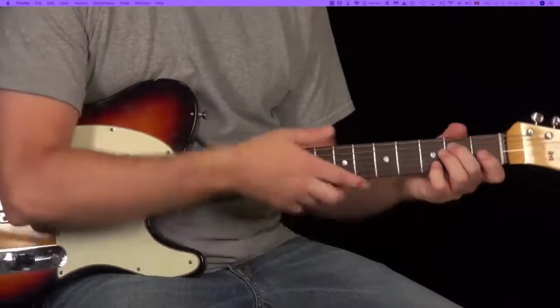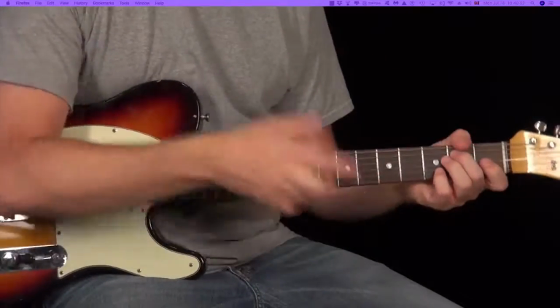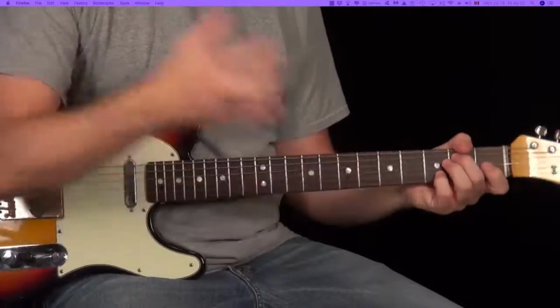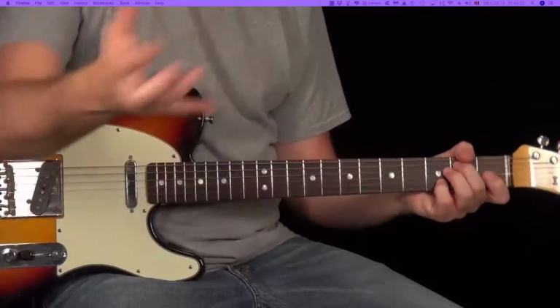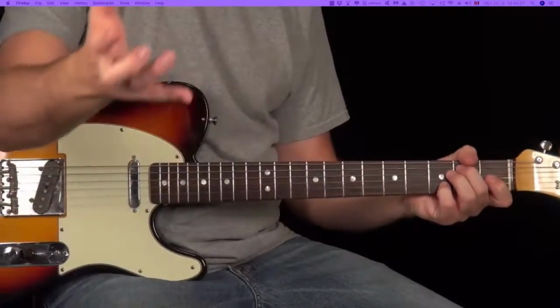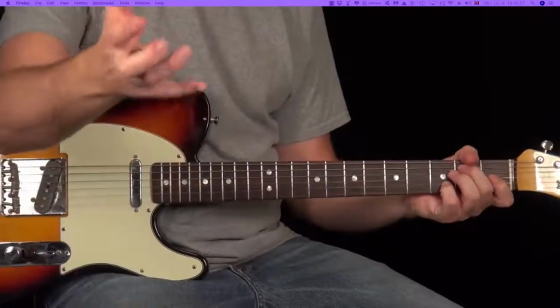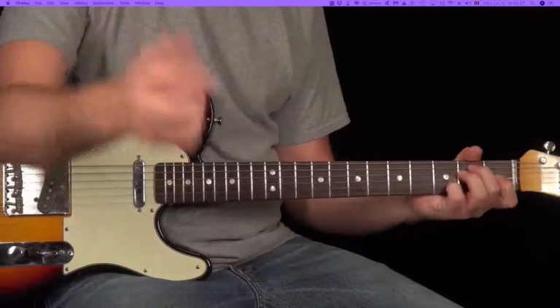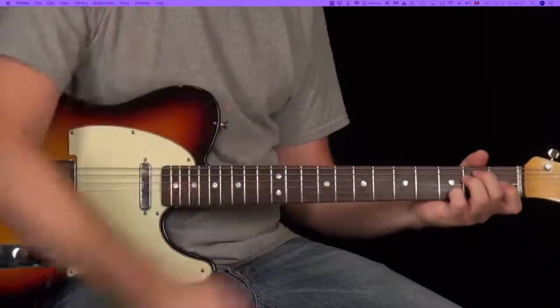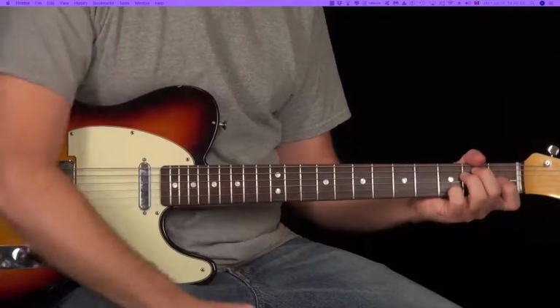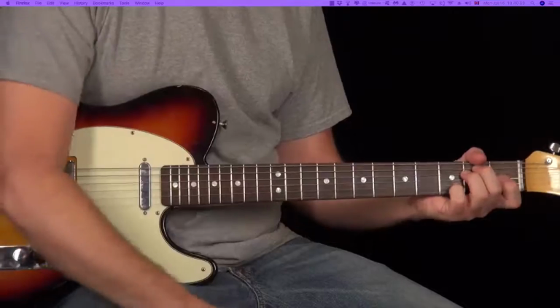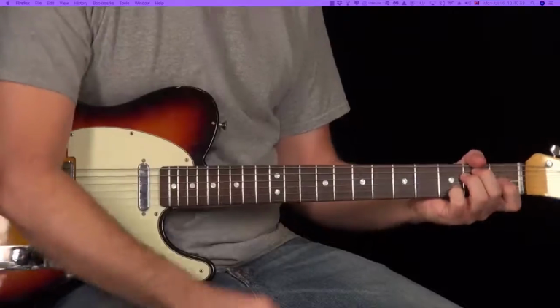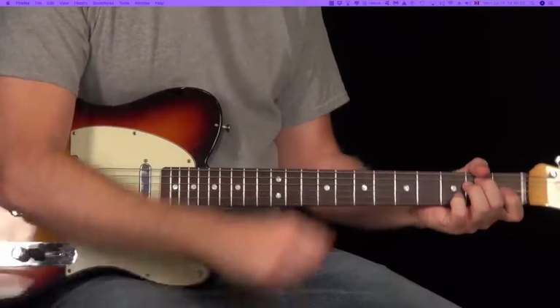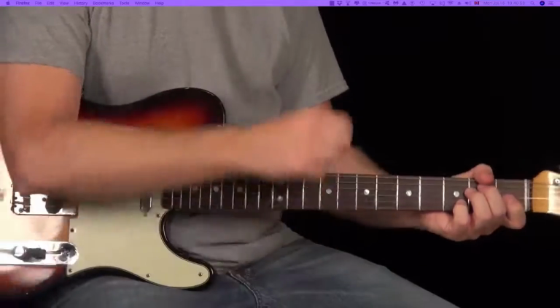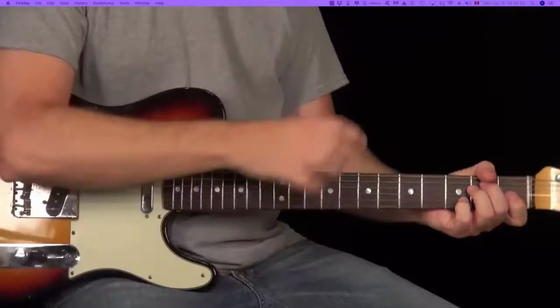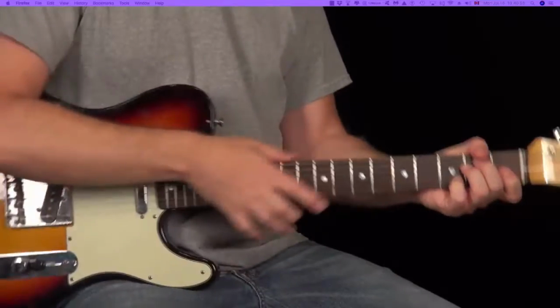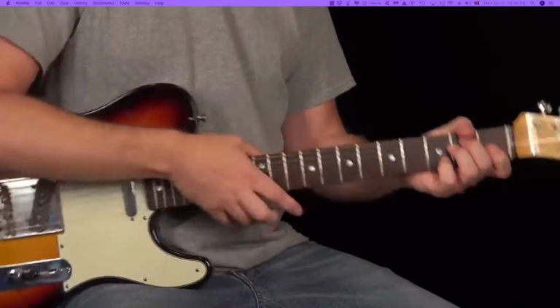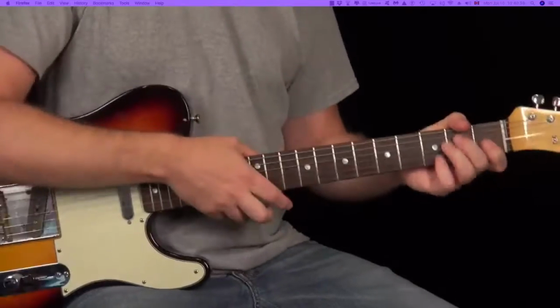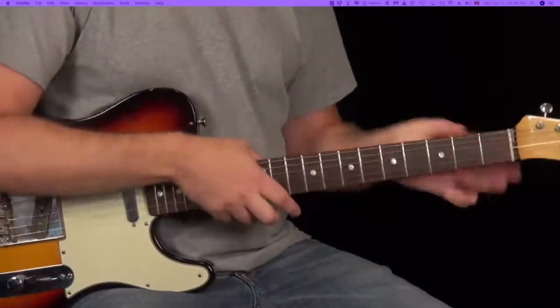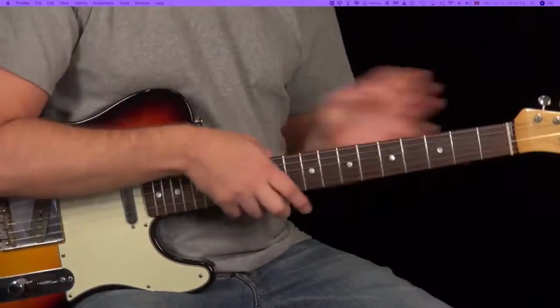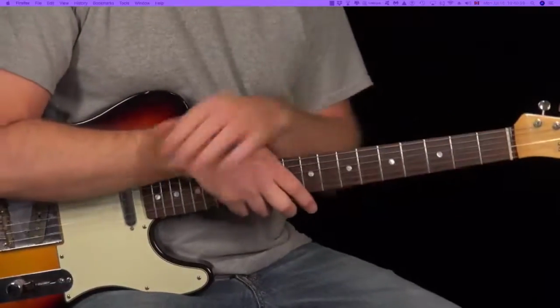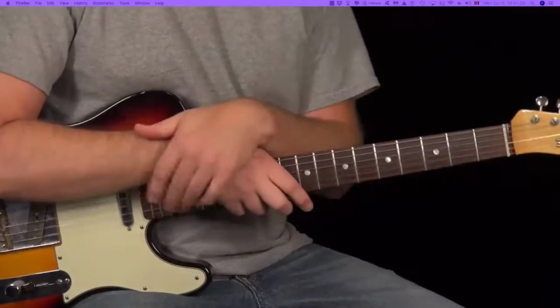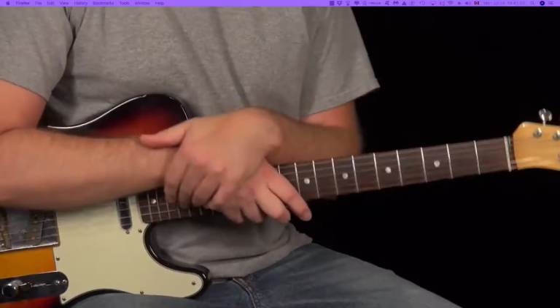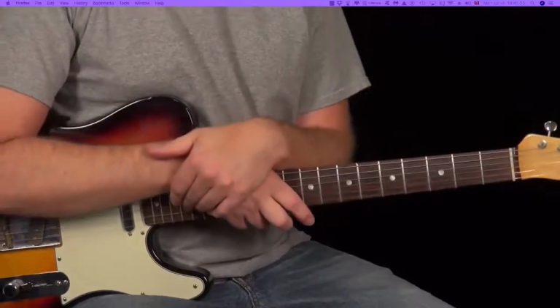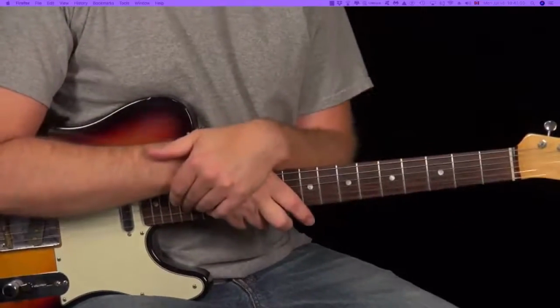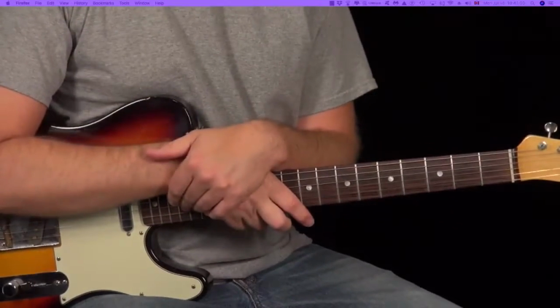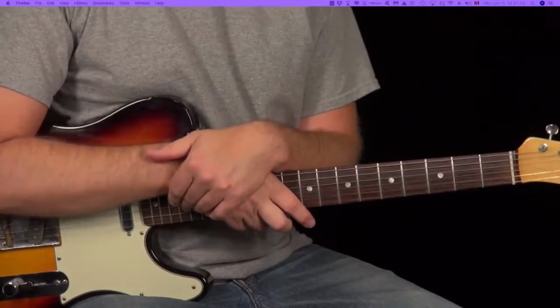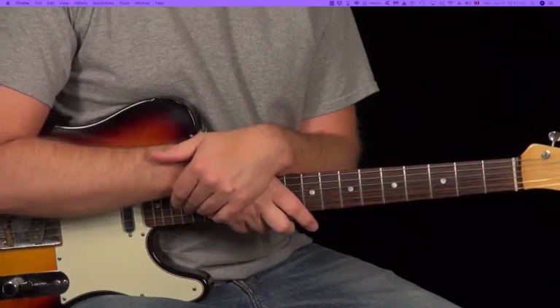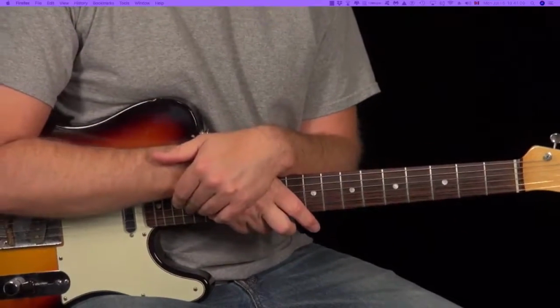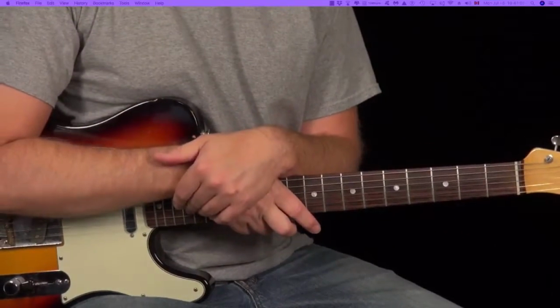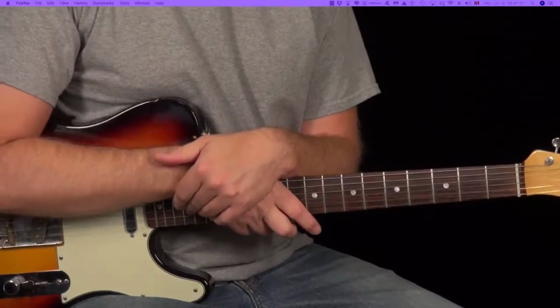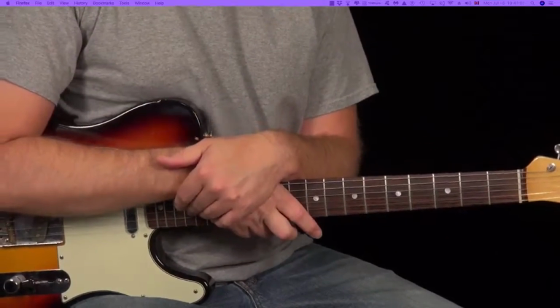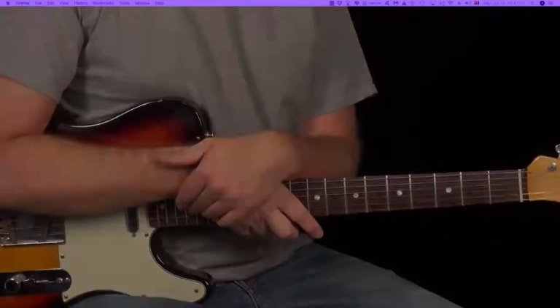So I hope you've enjoyed this rhythm. Make sure you check out the tab — that's a great way to practice it. And then we'll see you next week.